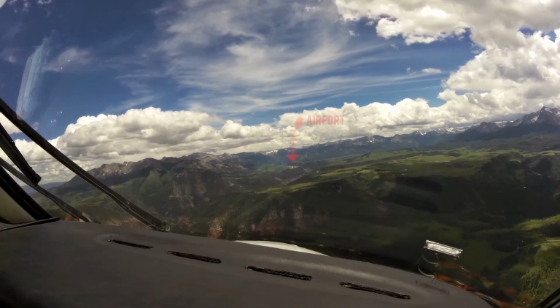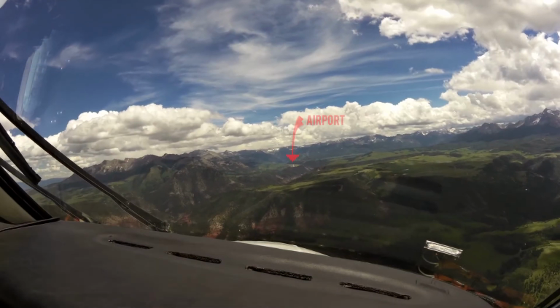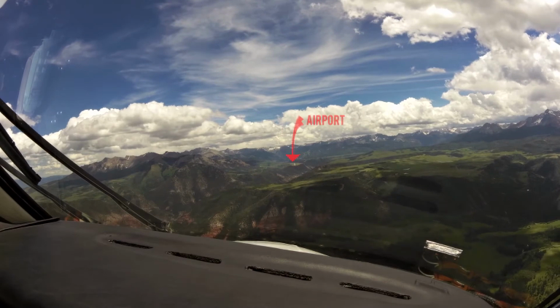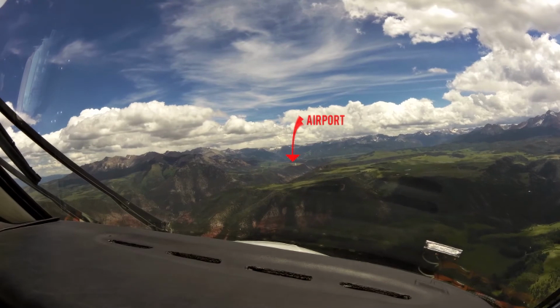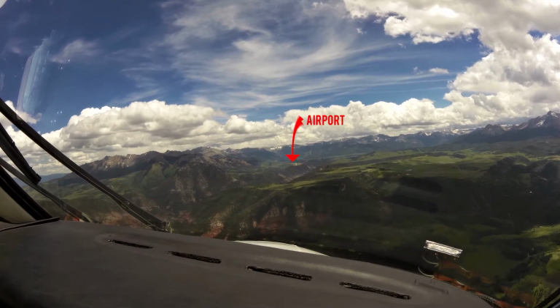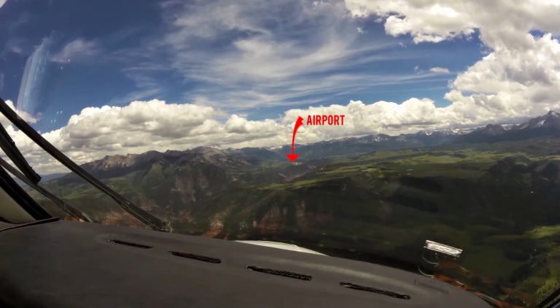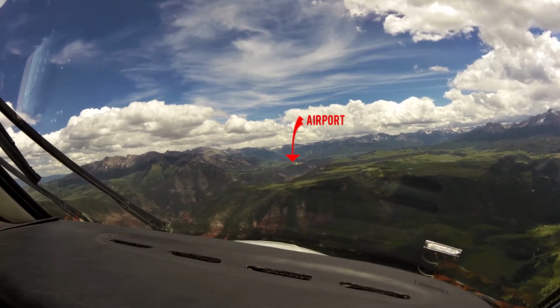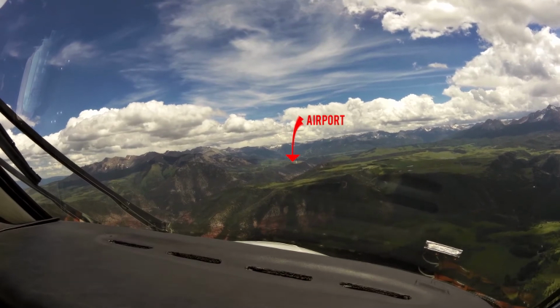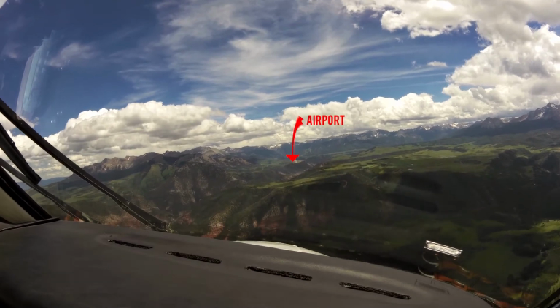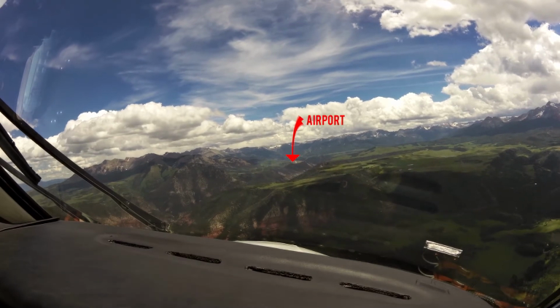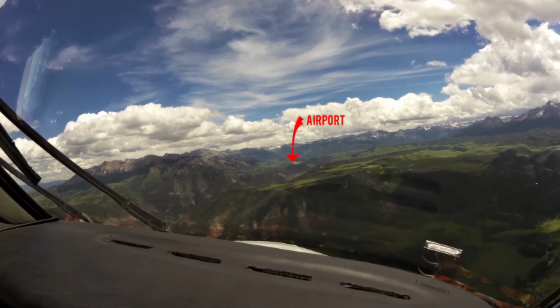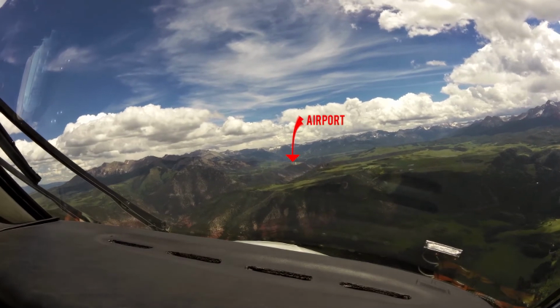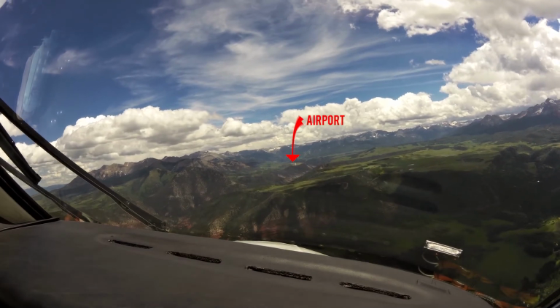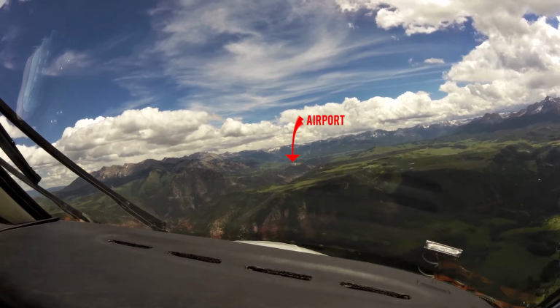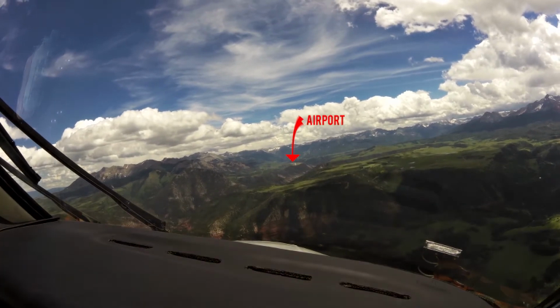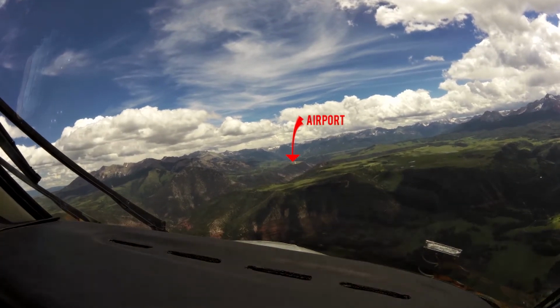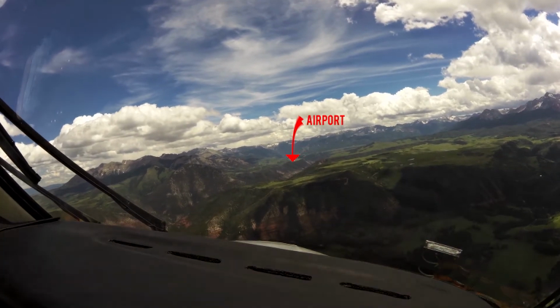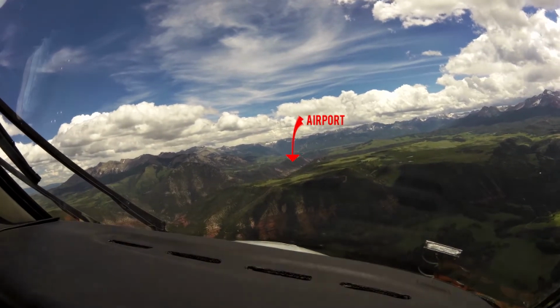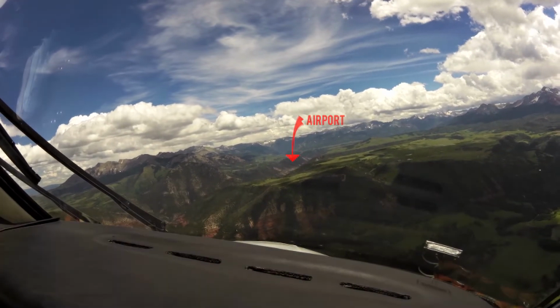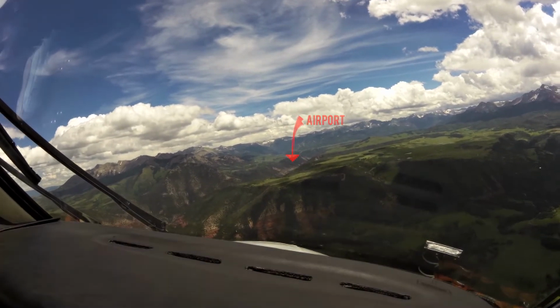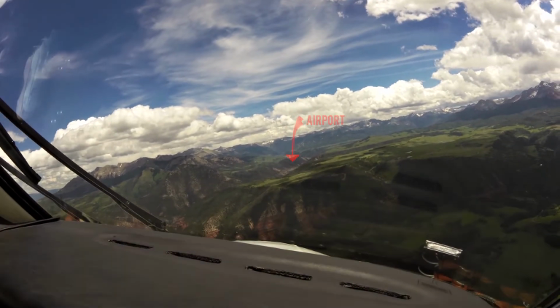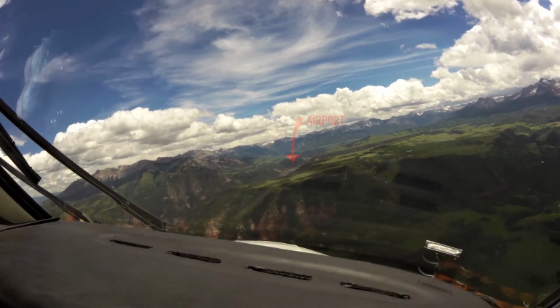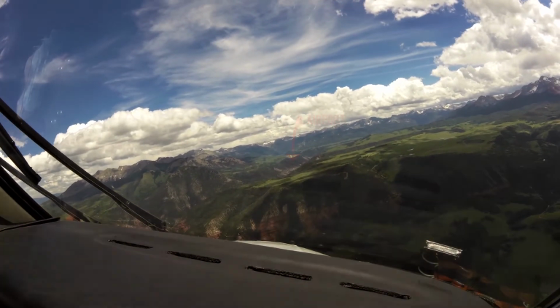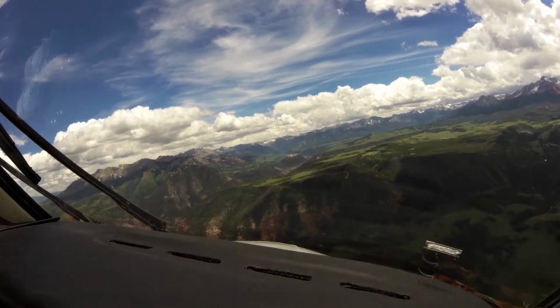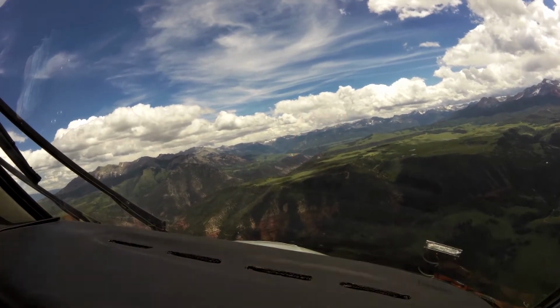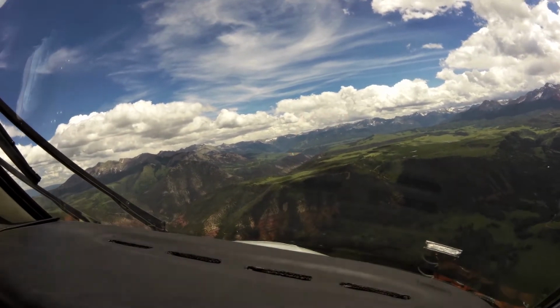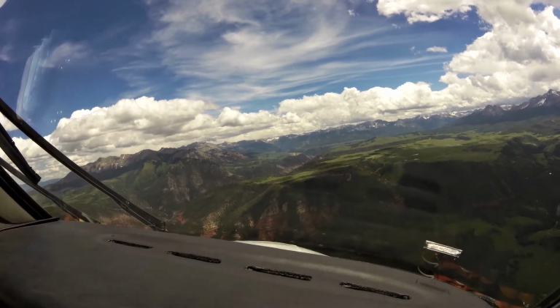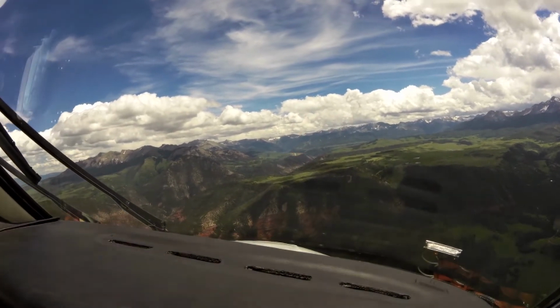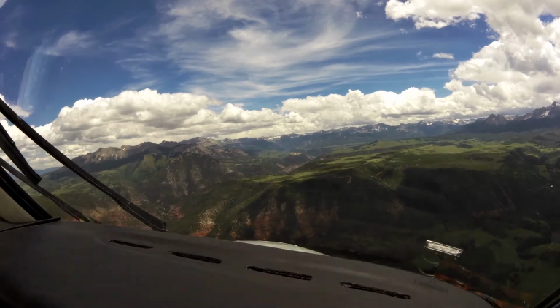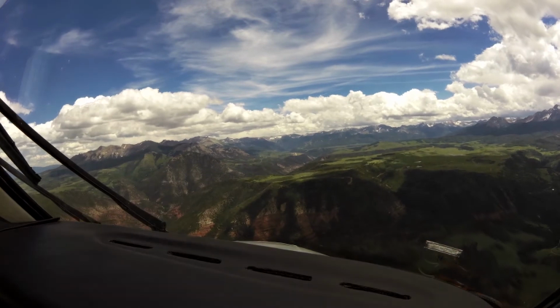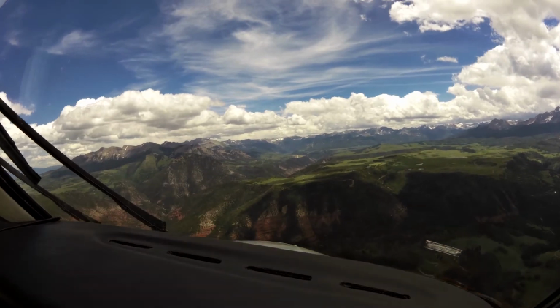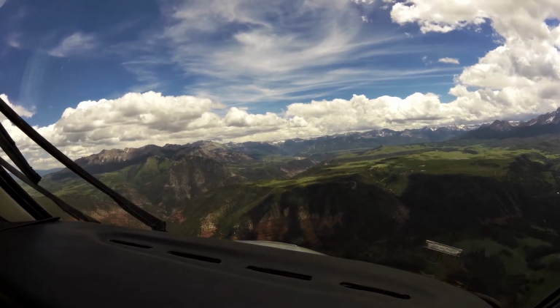Telluride traffic, it's King Air November 85 X-ray. We're on straight-in for runway 09, about 4 miles out.